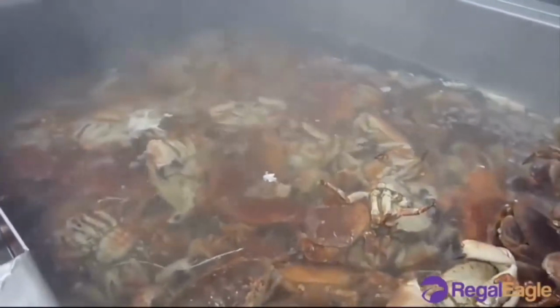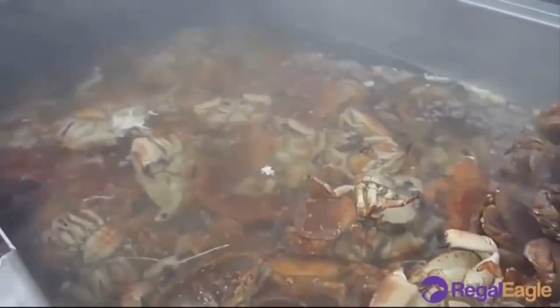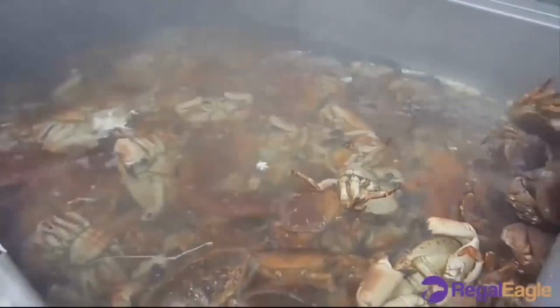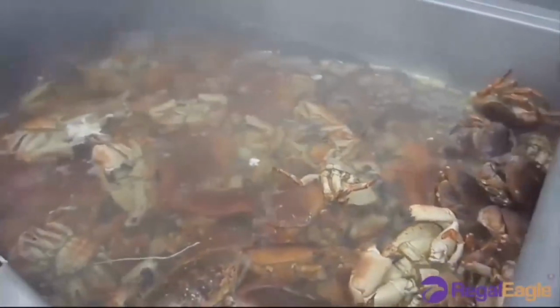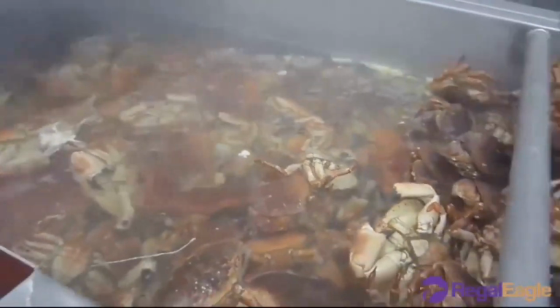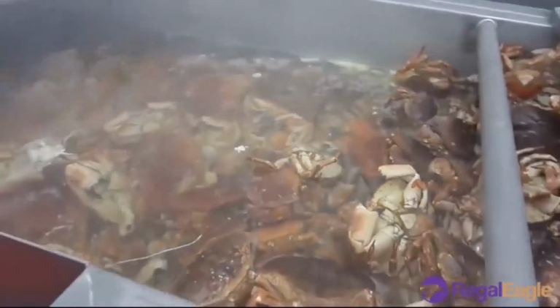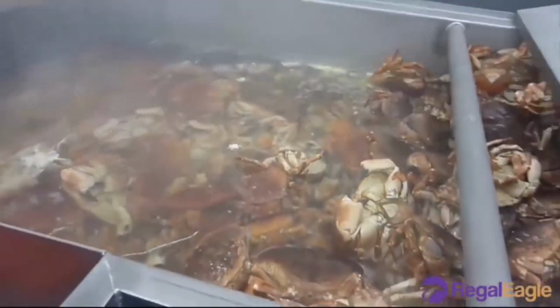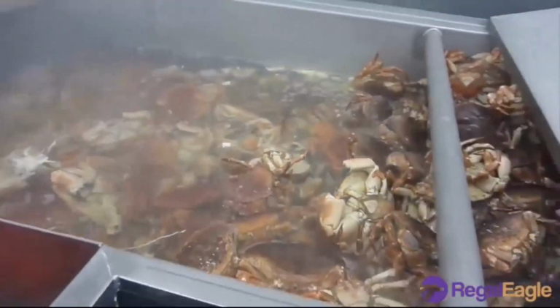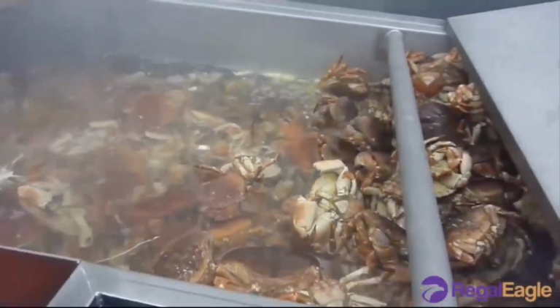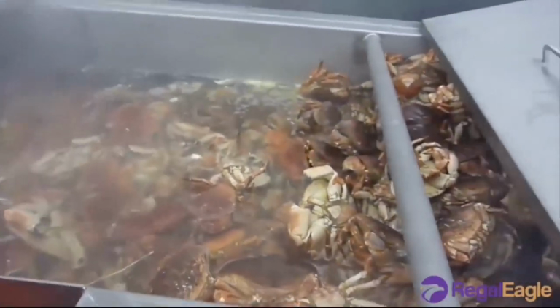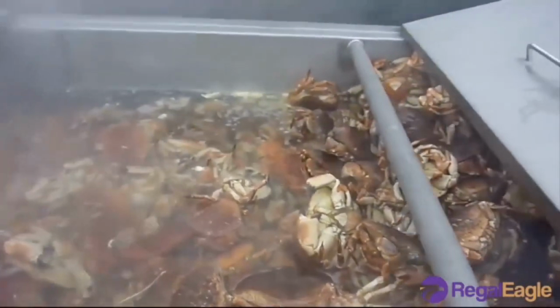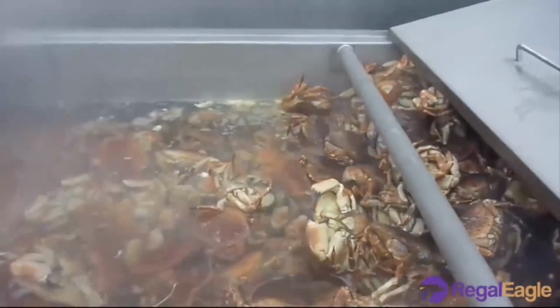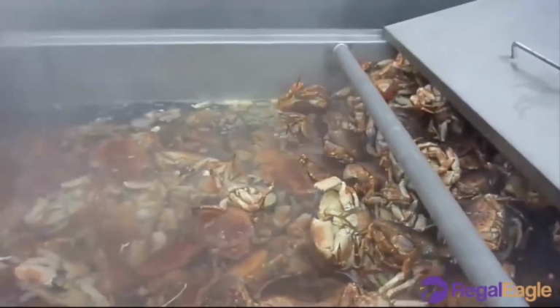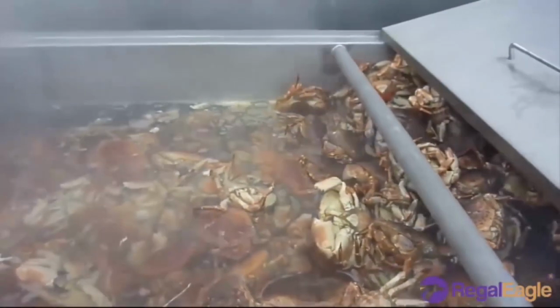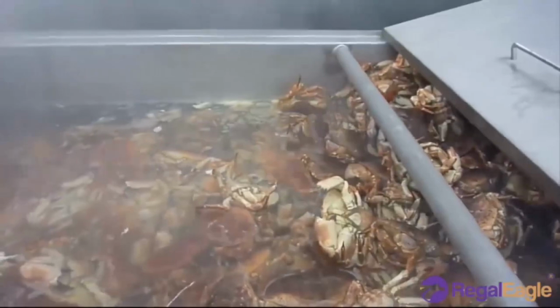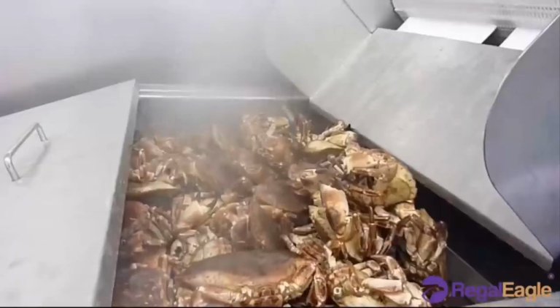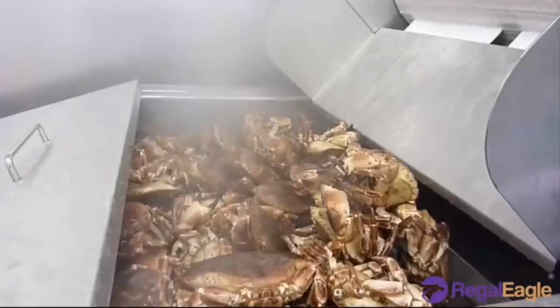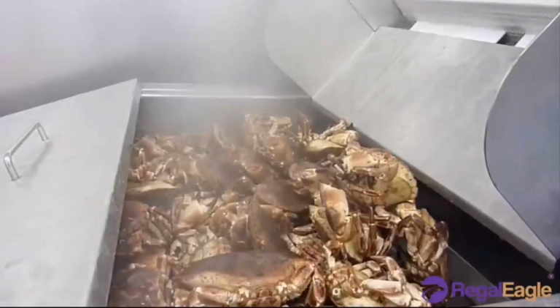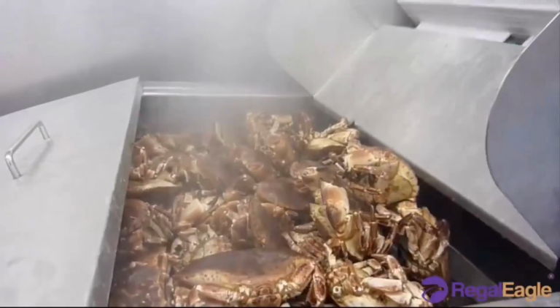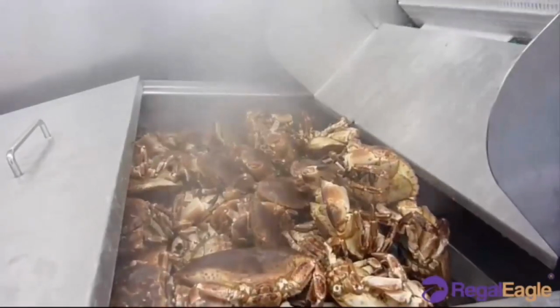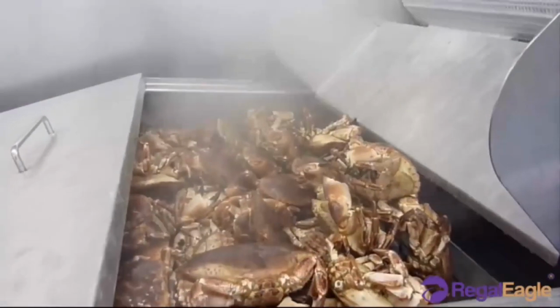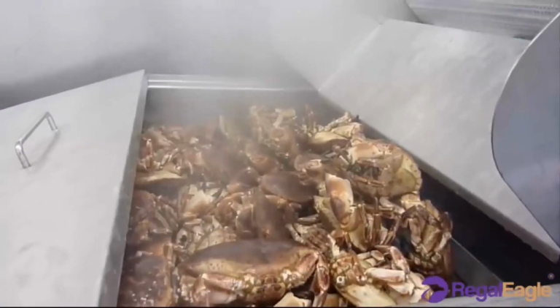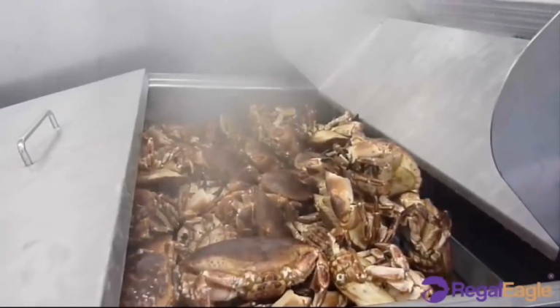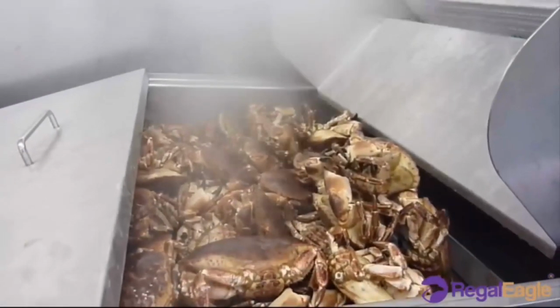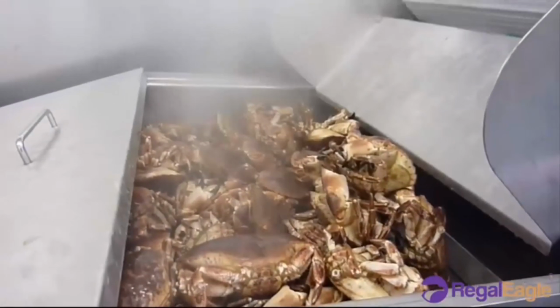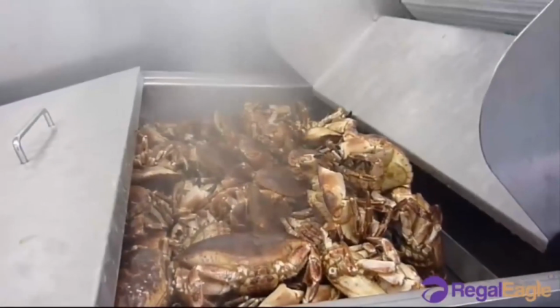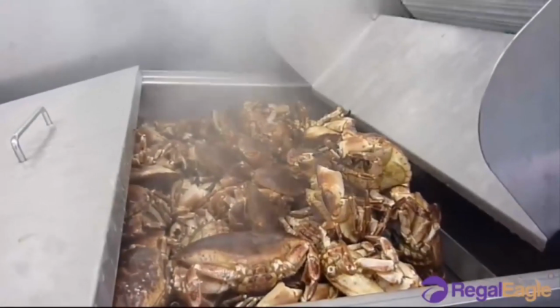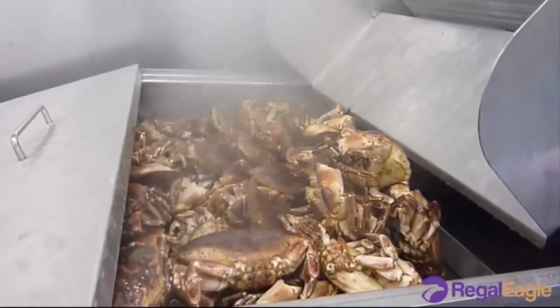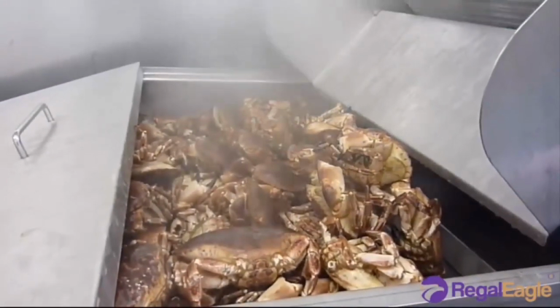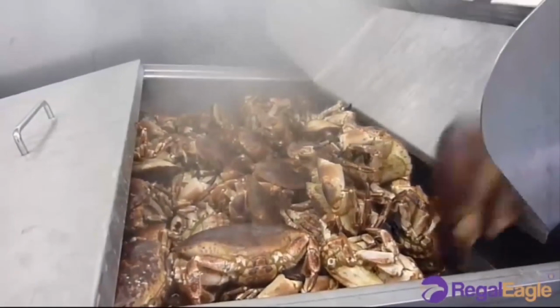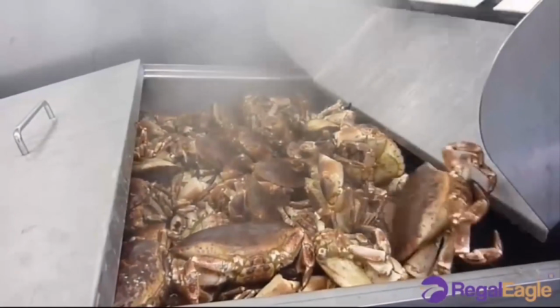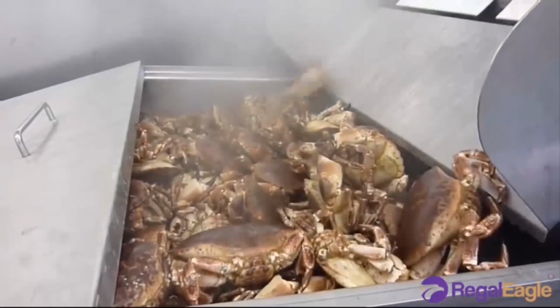While there are hundreds of crab varieties, not all of them are suitable for cooking.